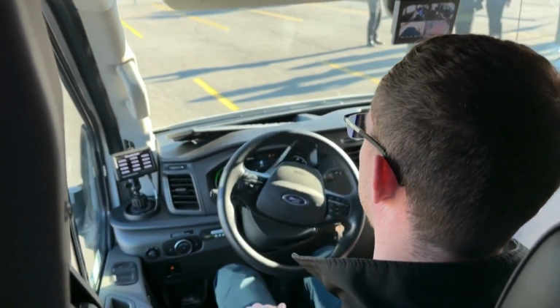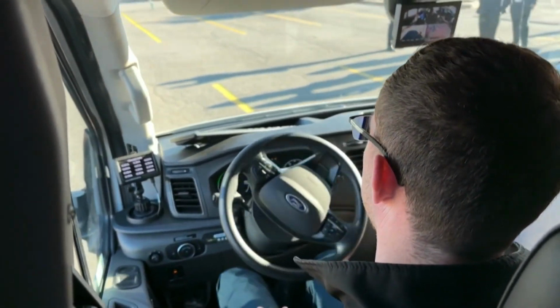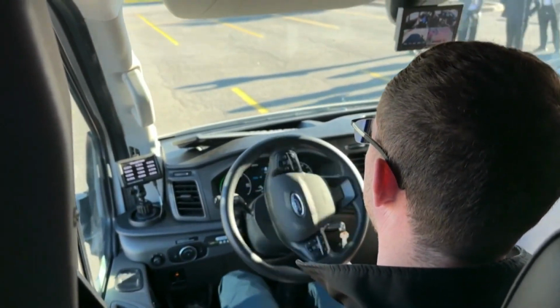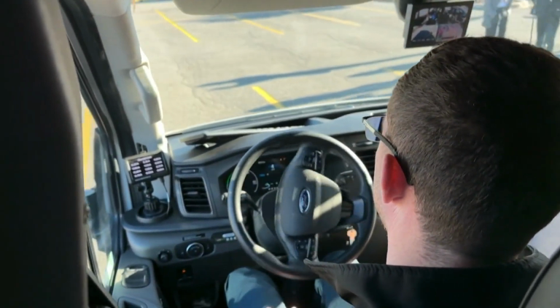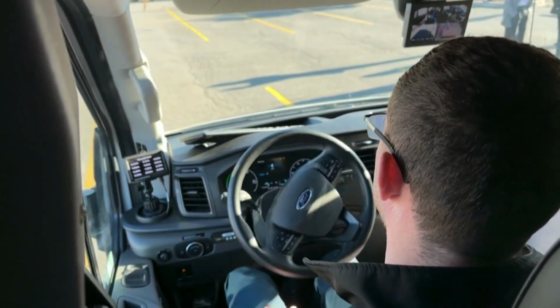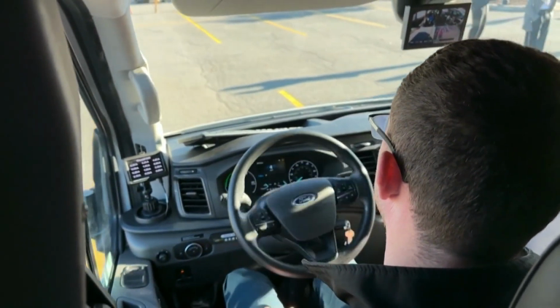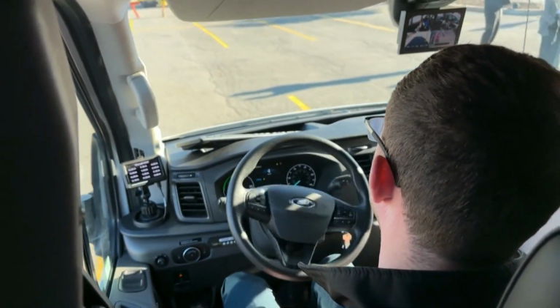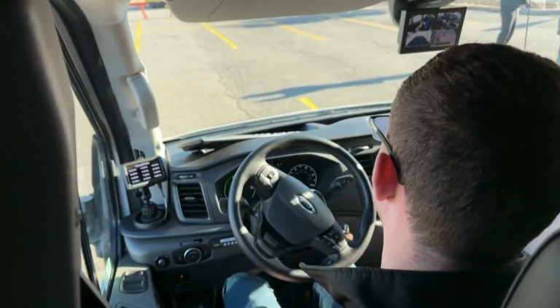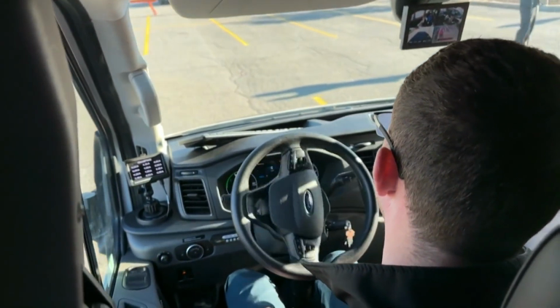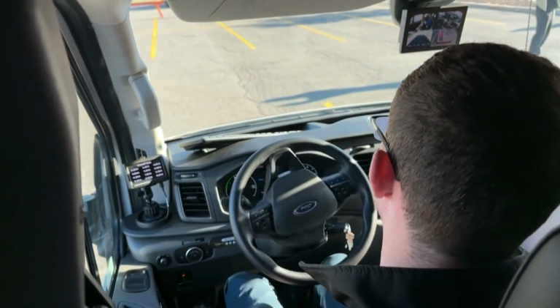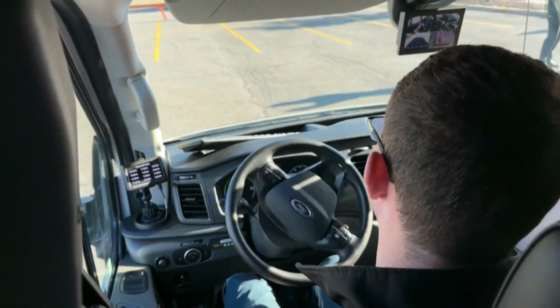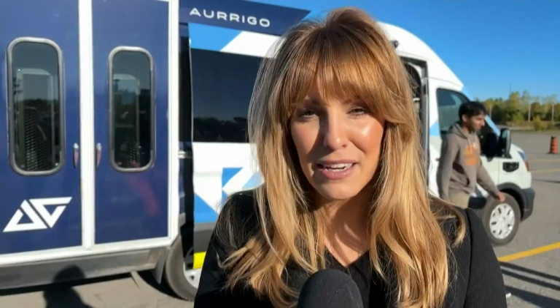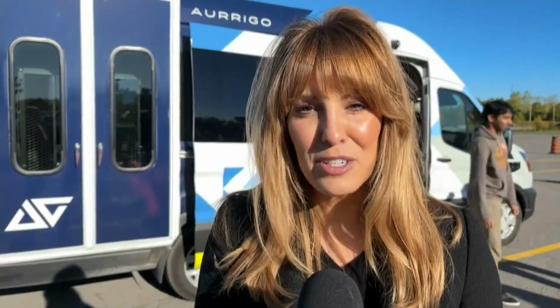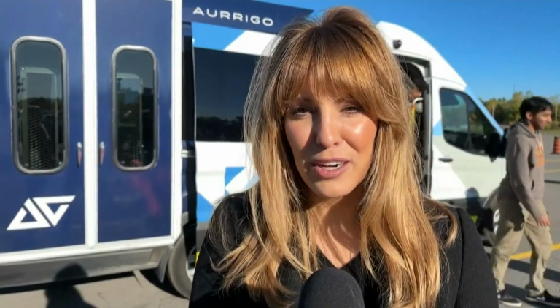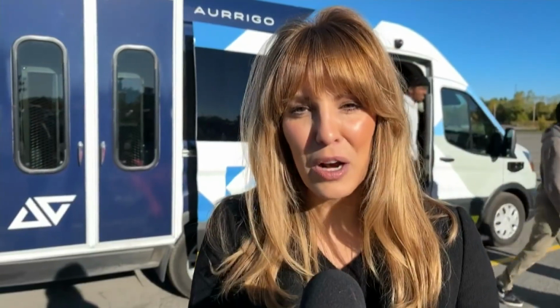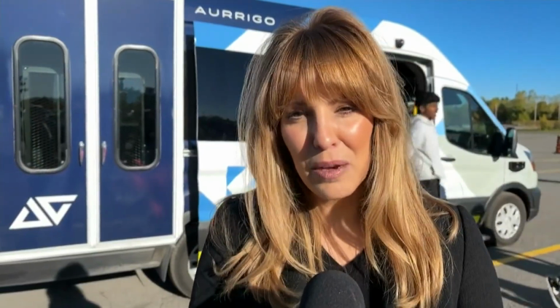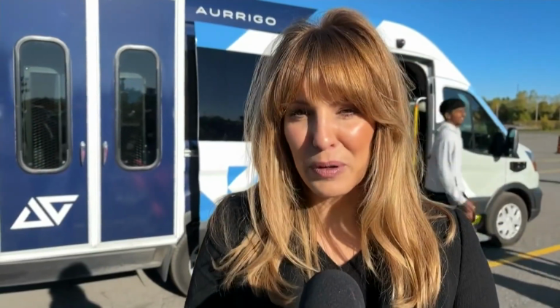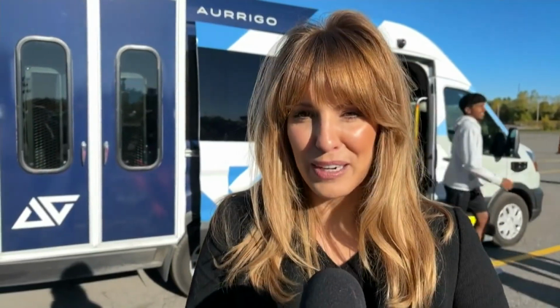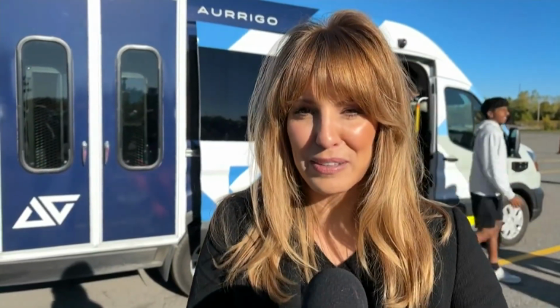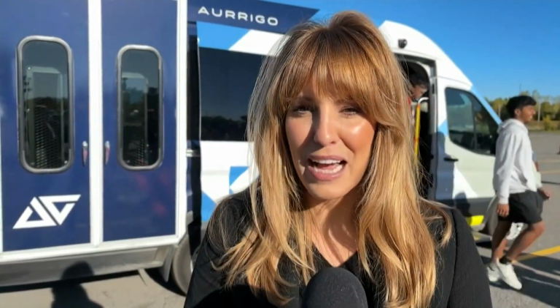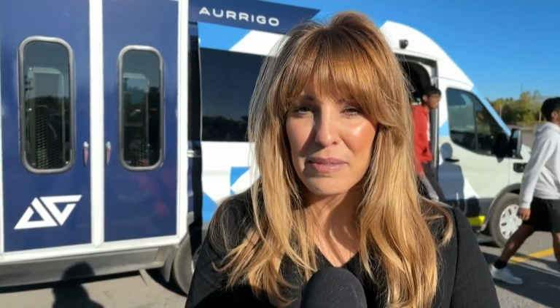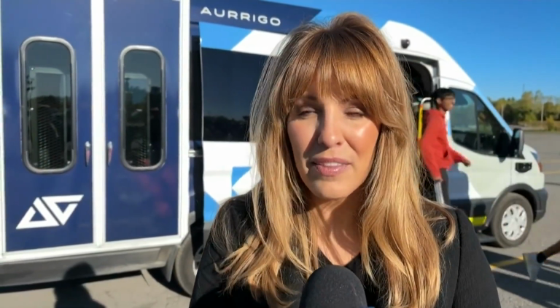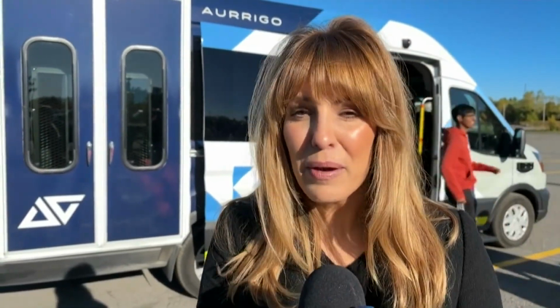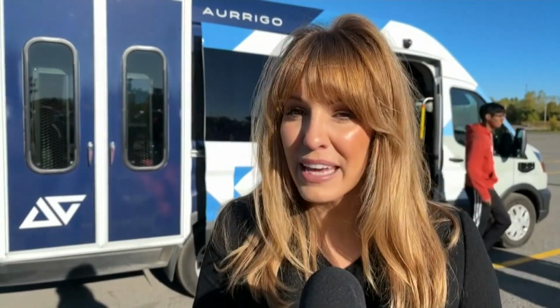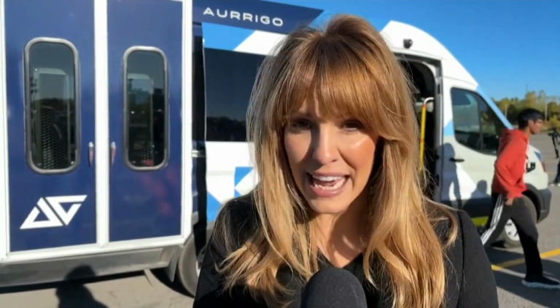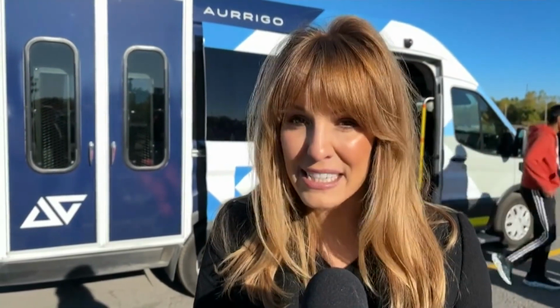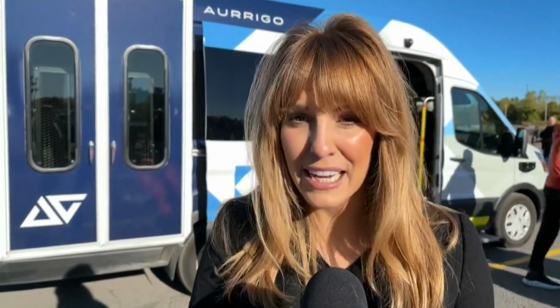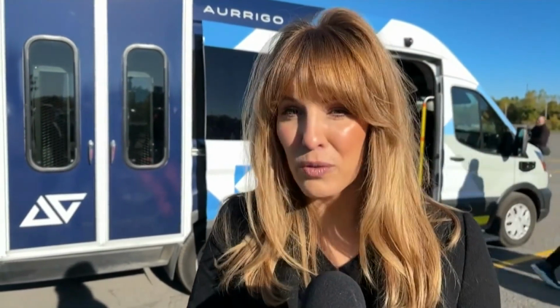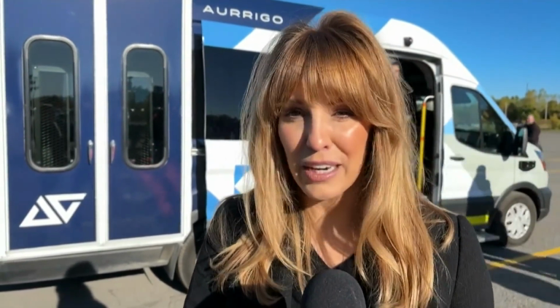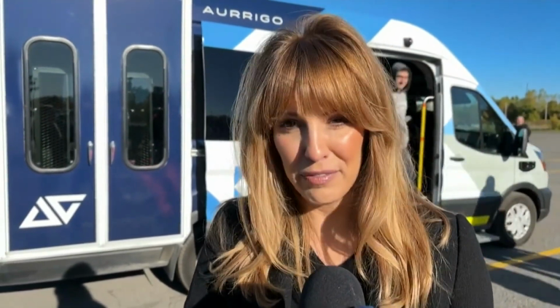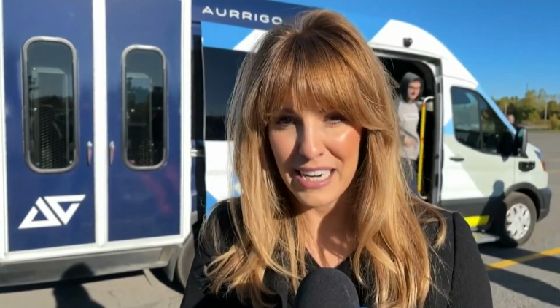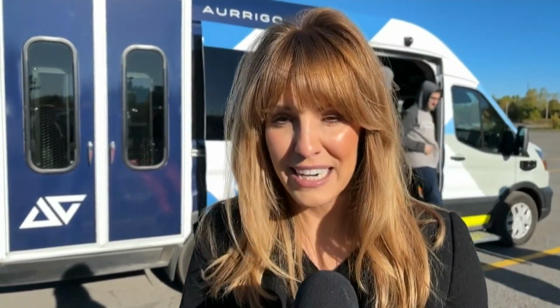It's all about safety here. We have a safety driver on board at all times, and that way they can take over if needed.